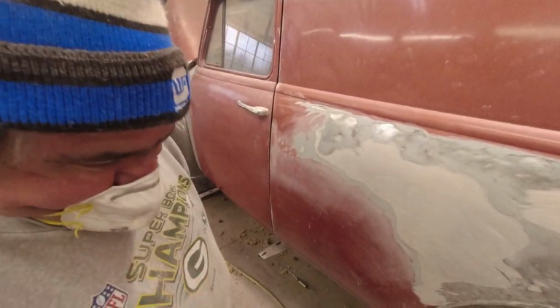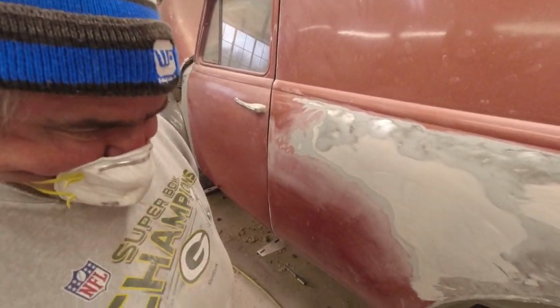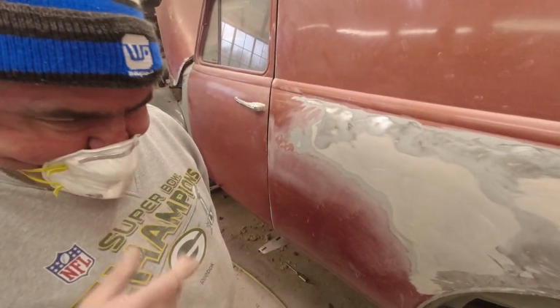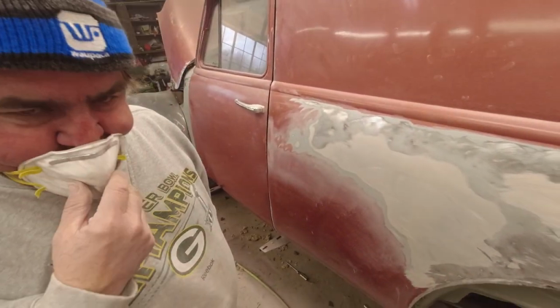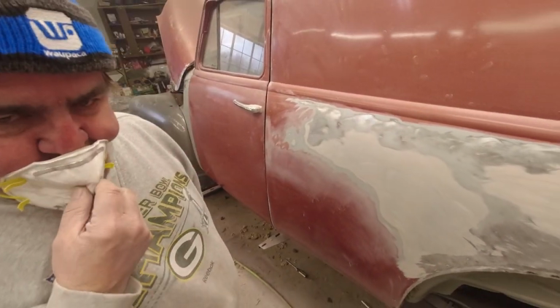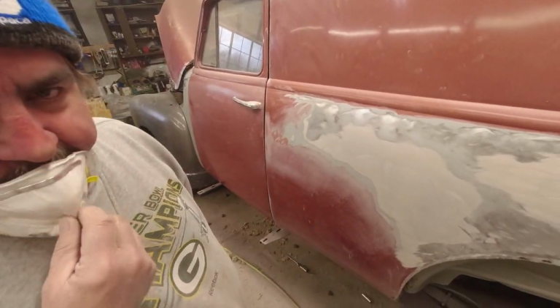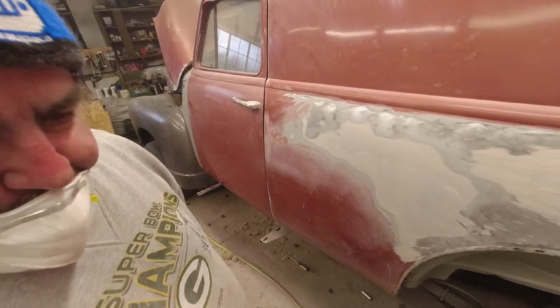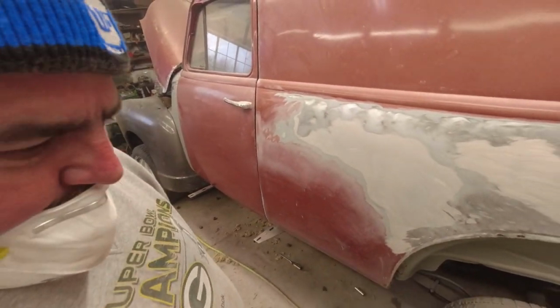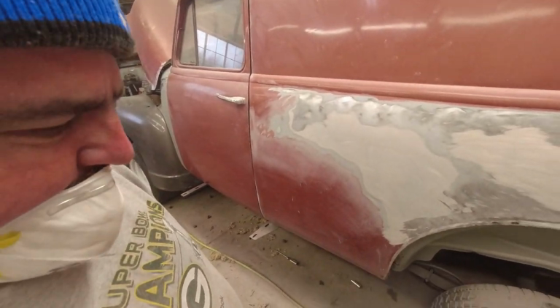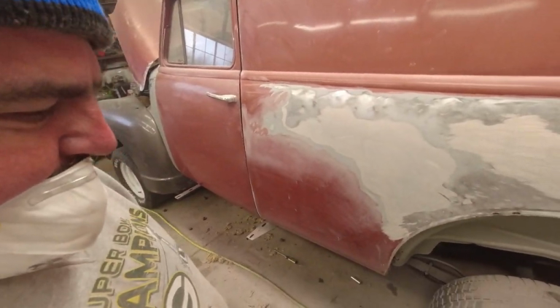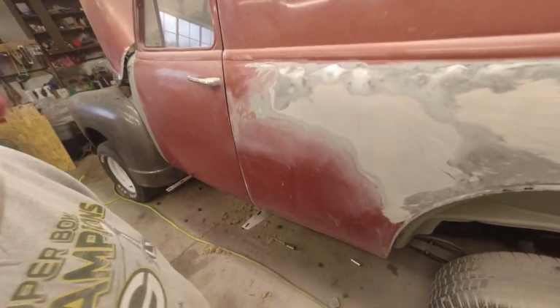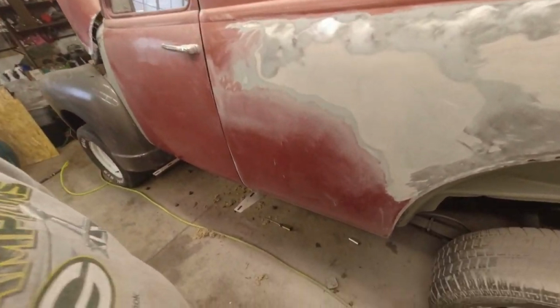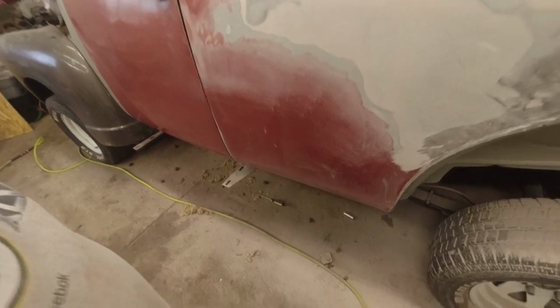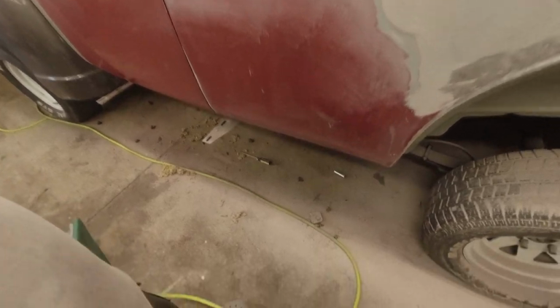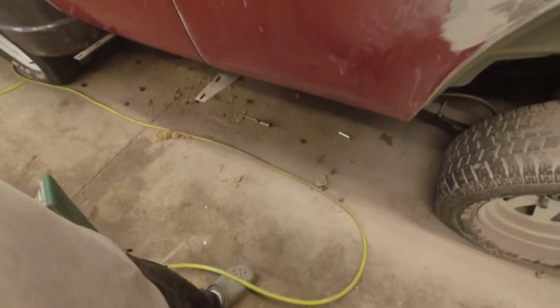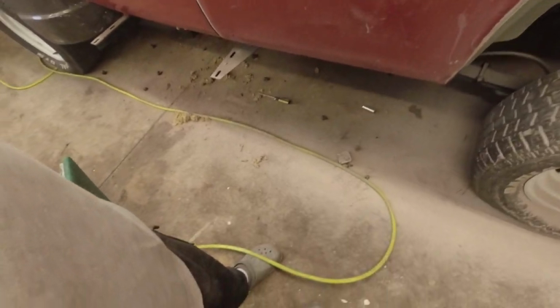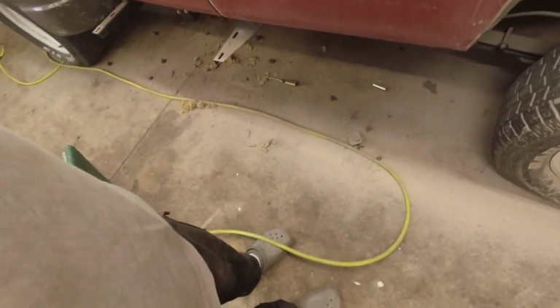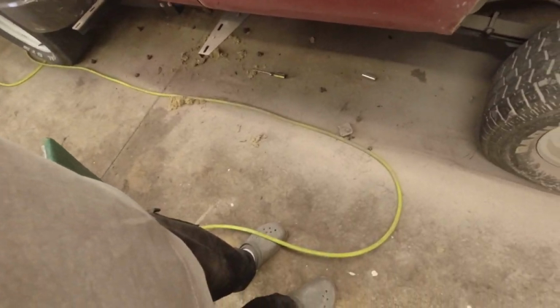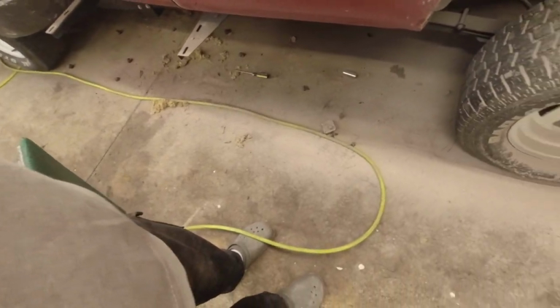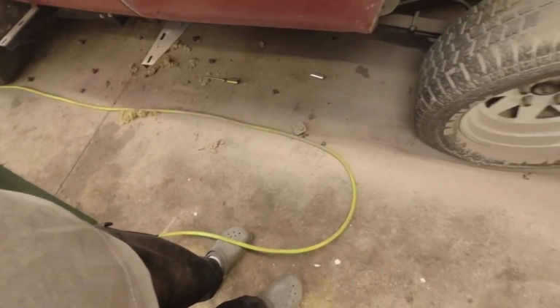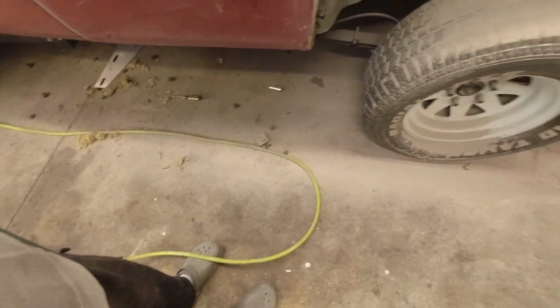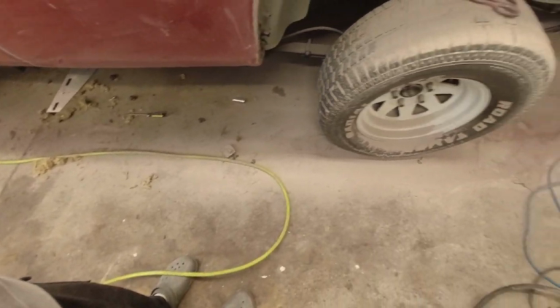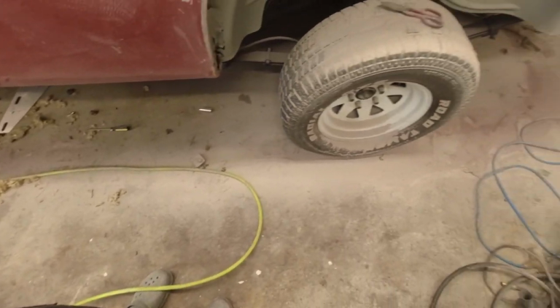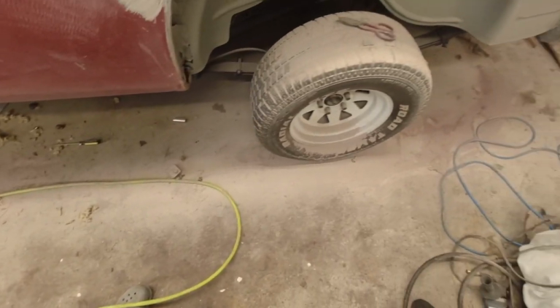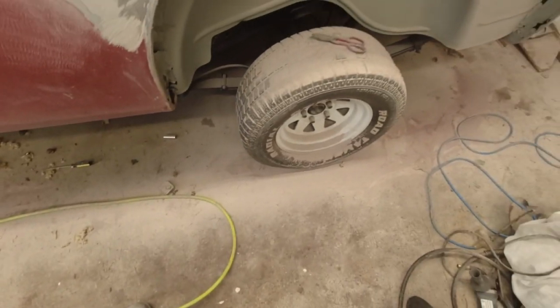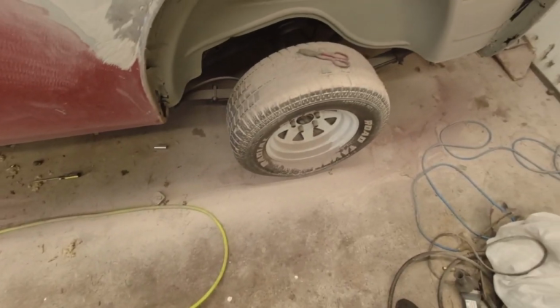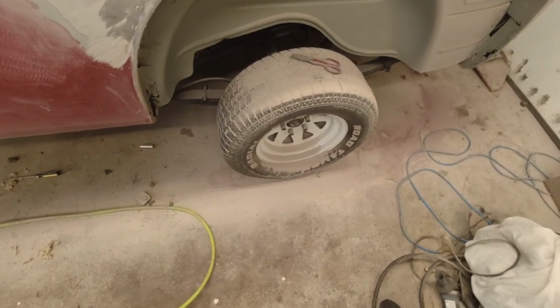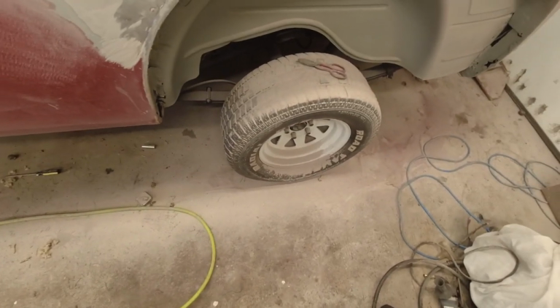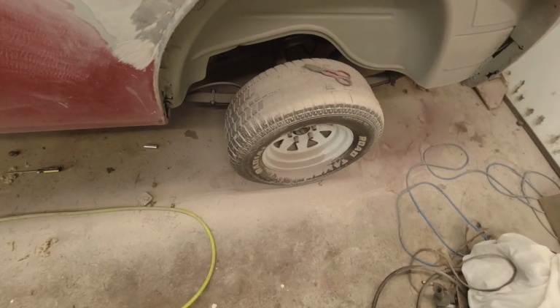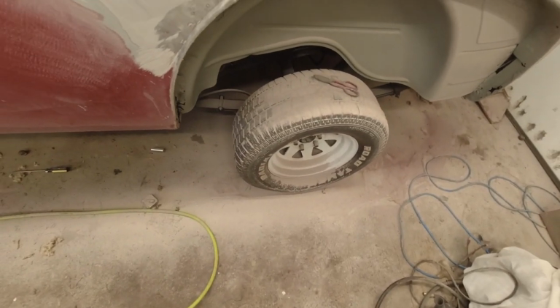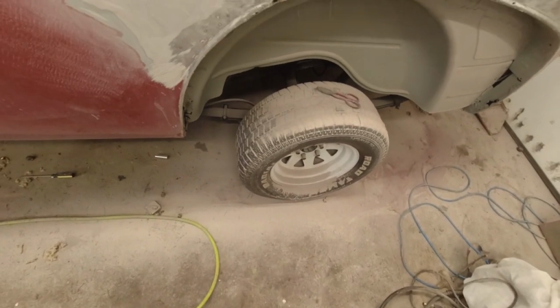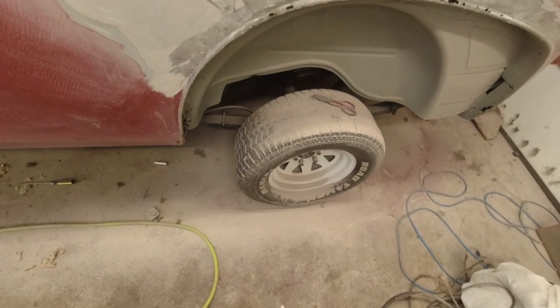This gives me an idea of how much putty we took off. Look at the dust on the floor — that's how much we took off.